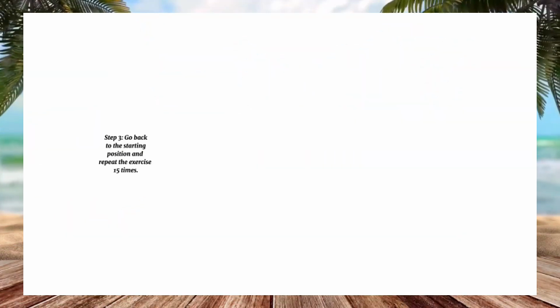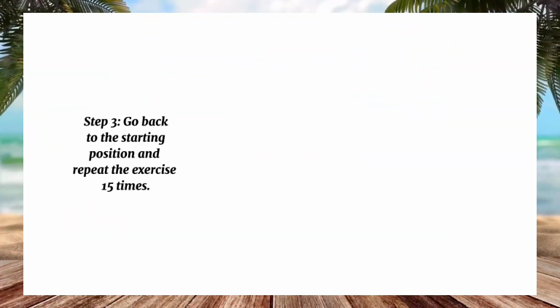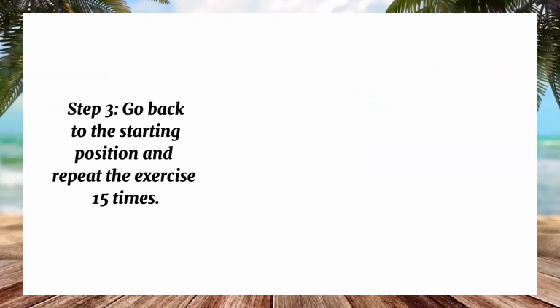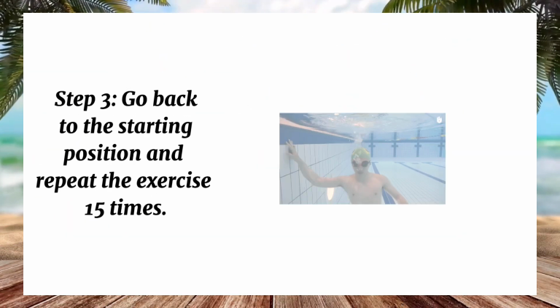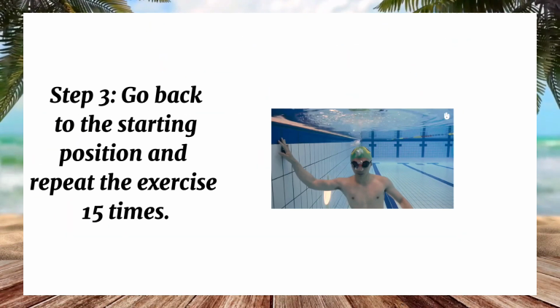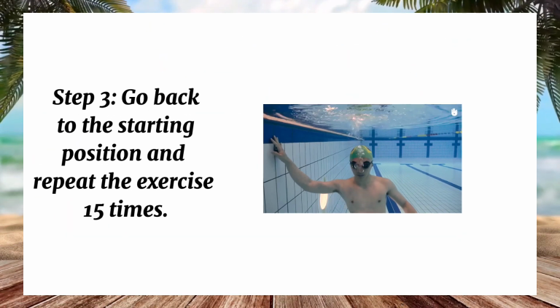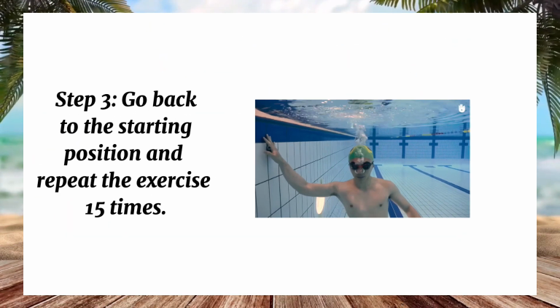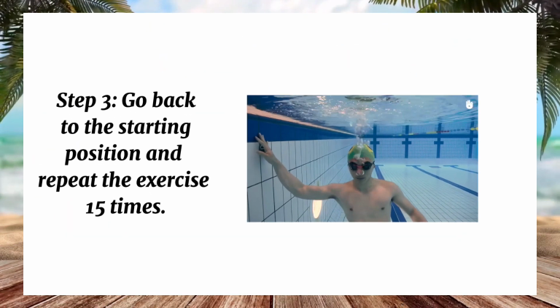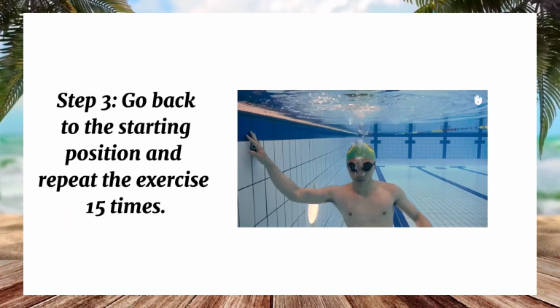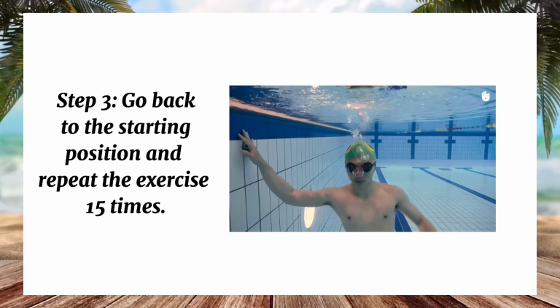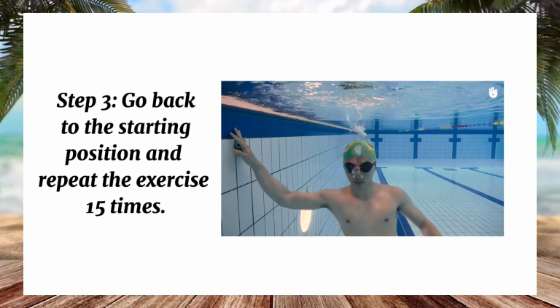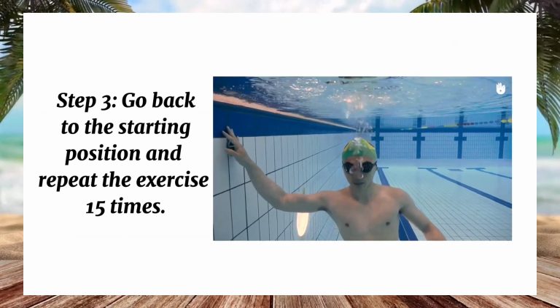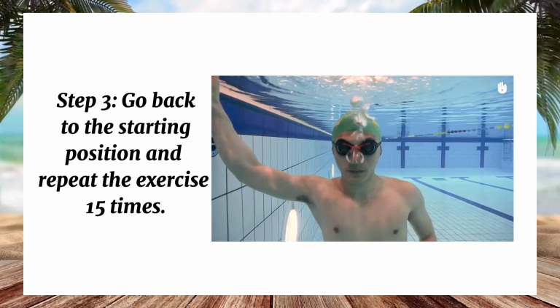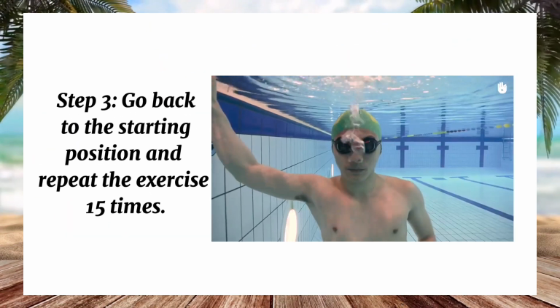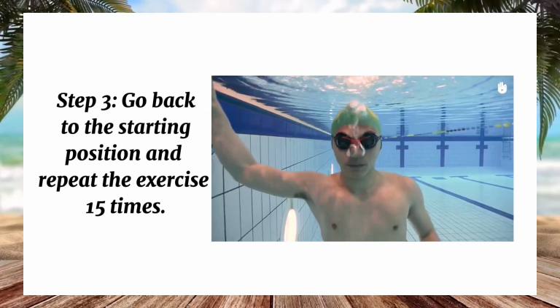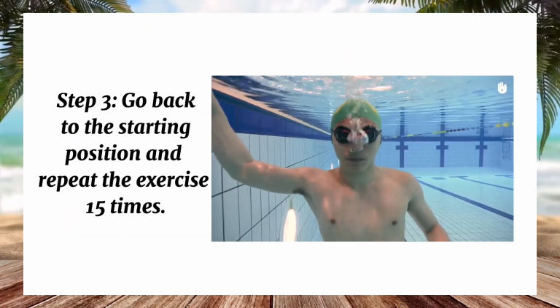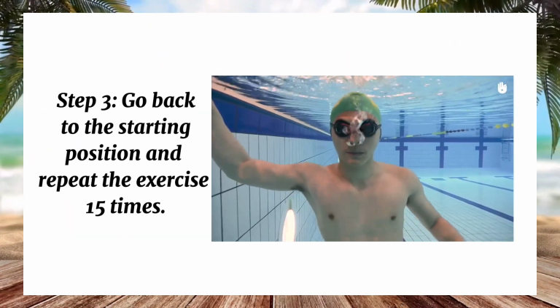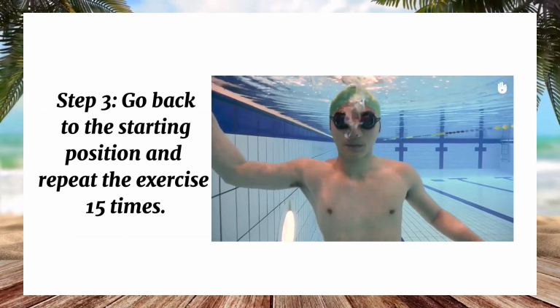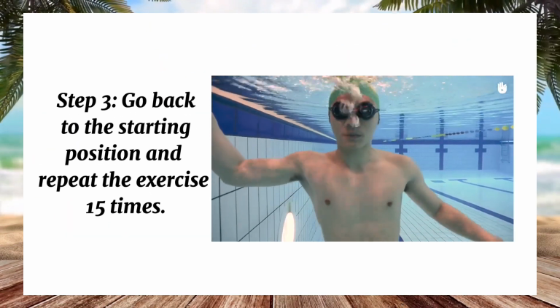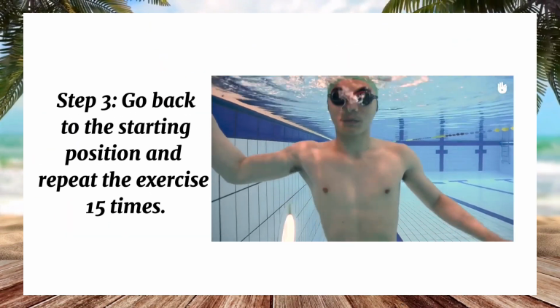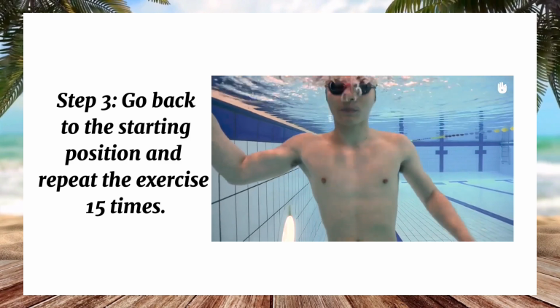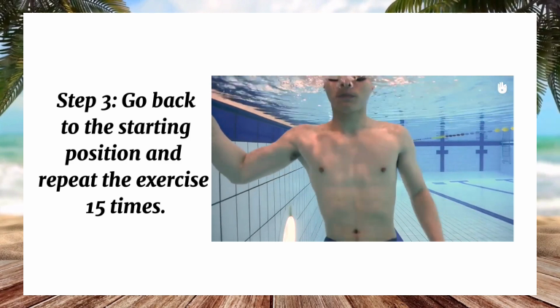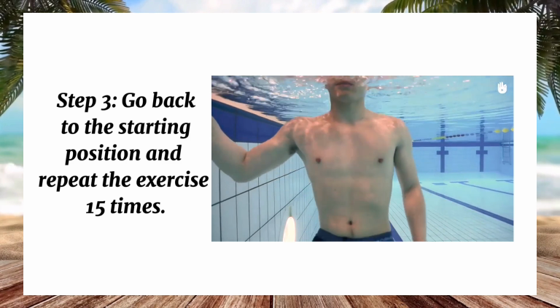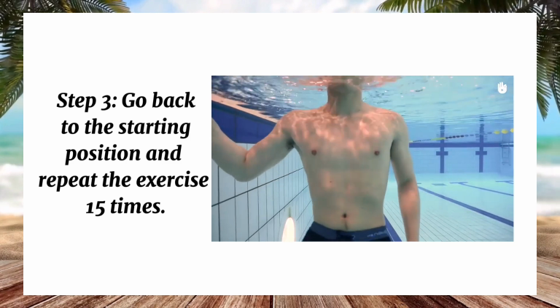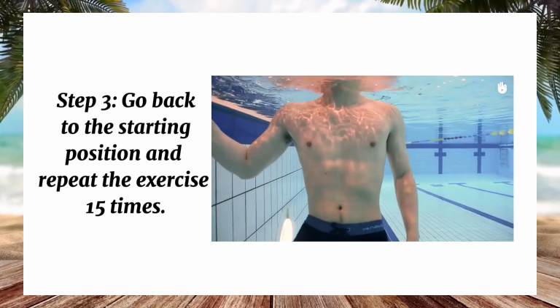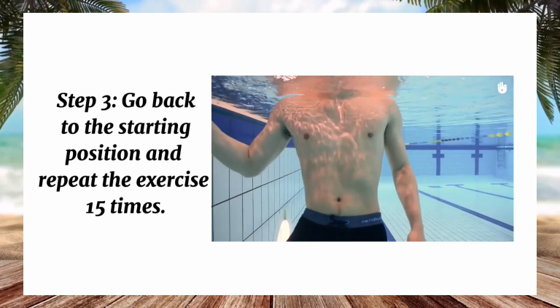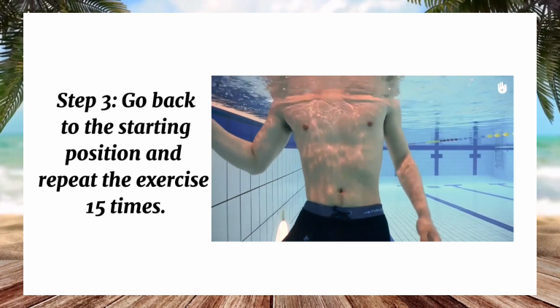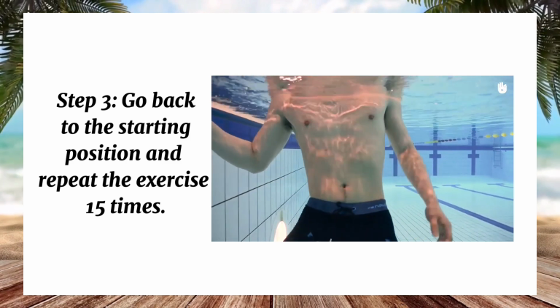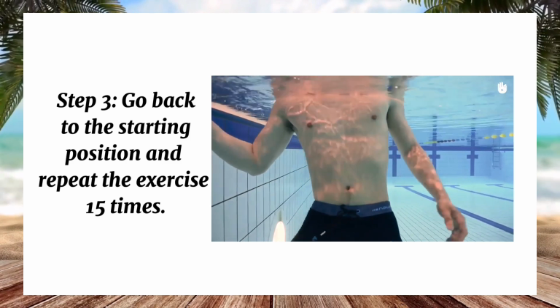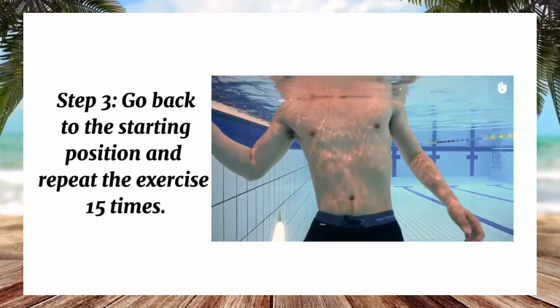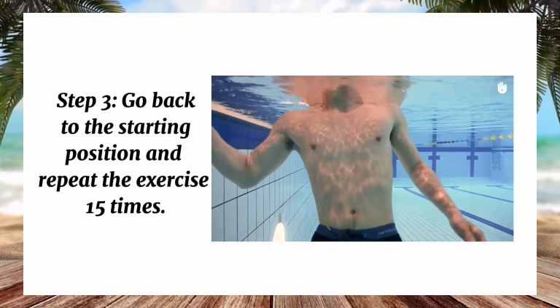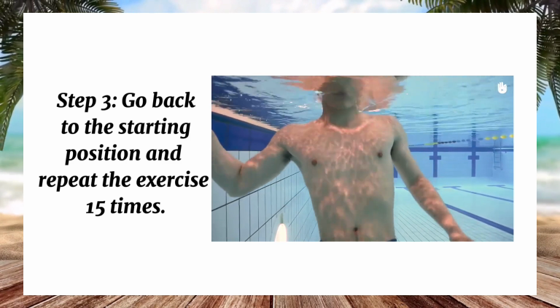Step 3: Go back to the starting position and repeat the exercise 15 times.